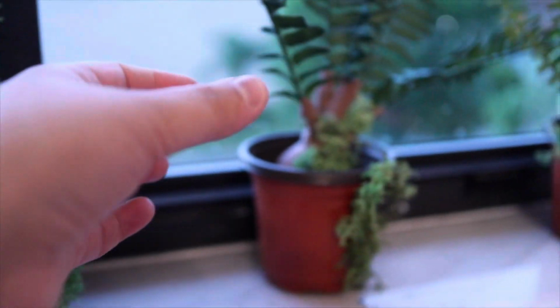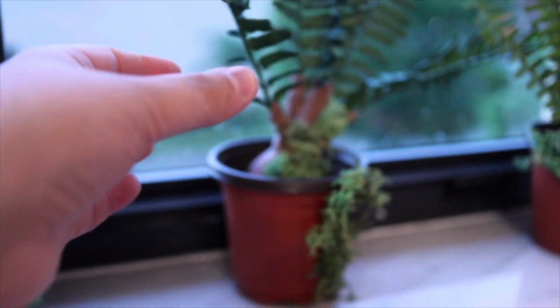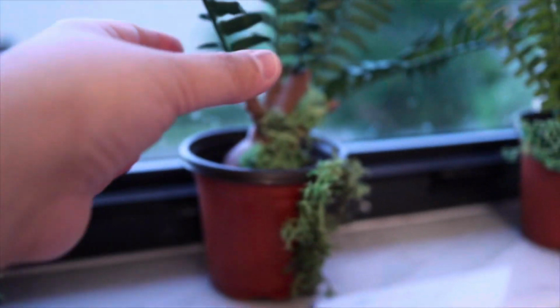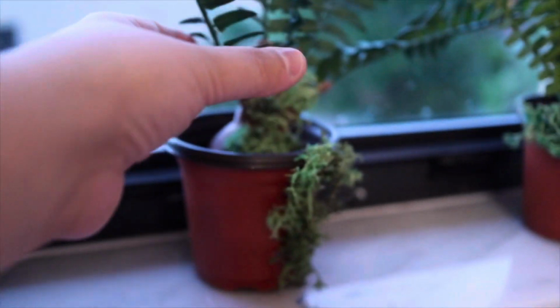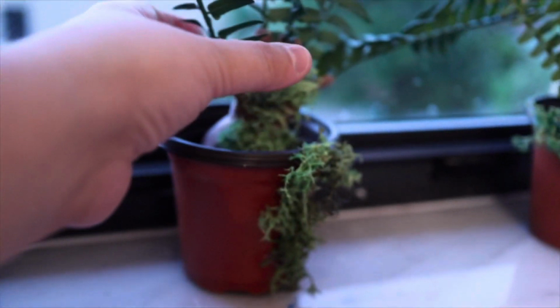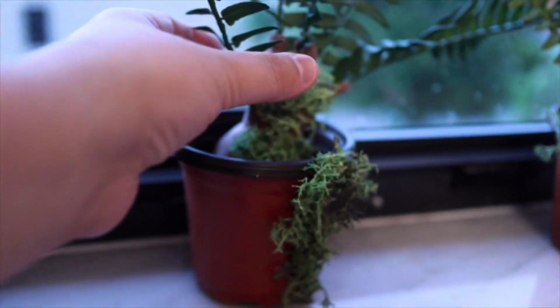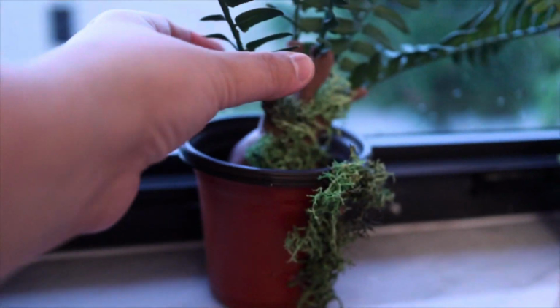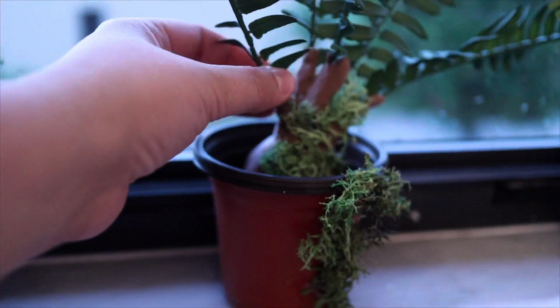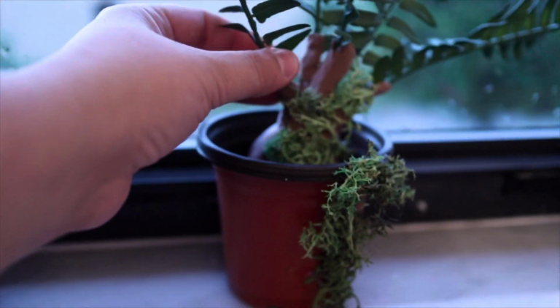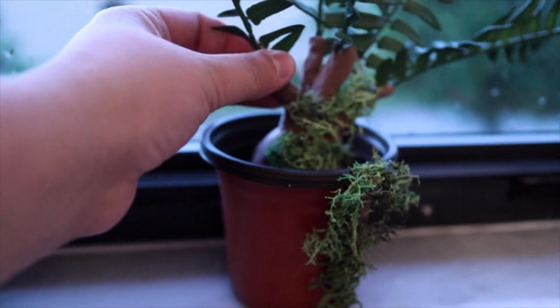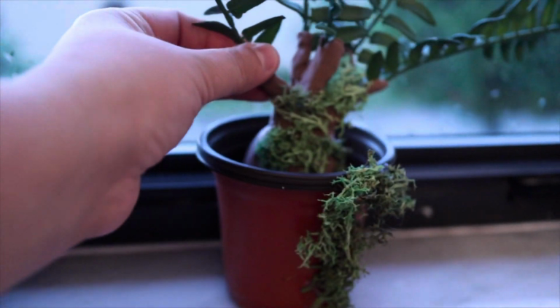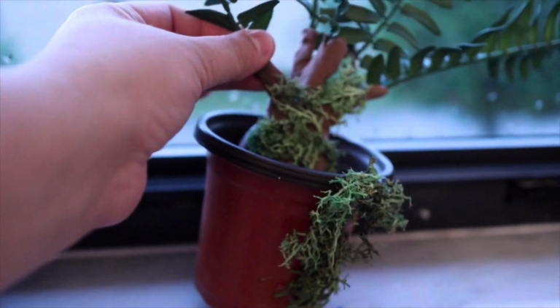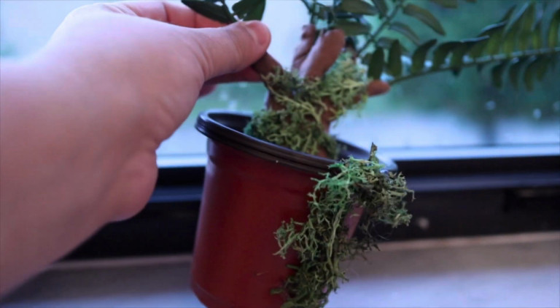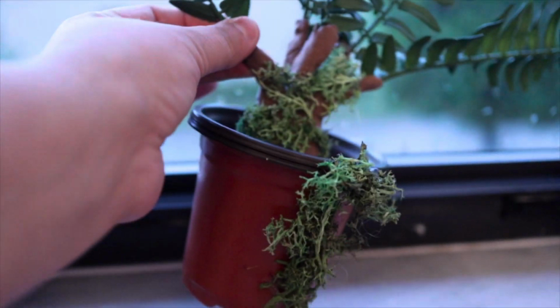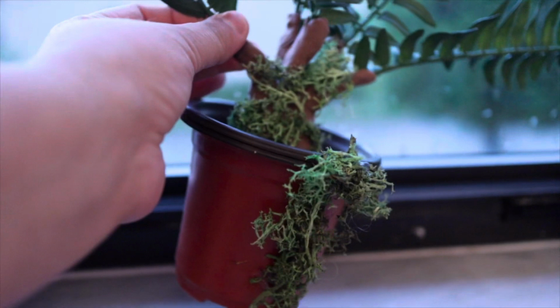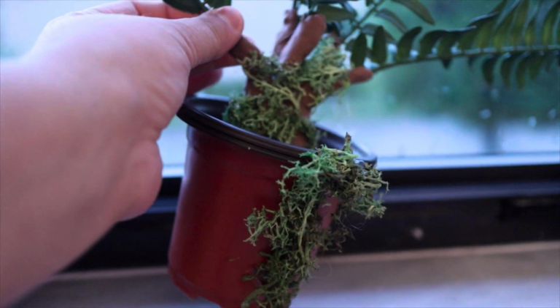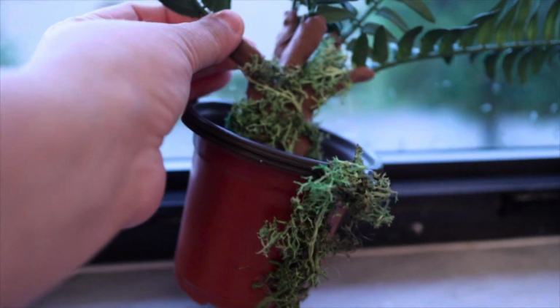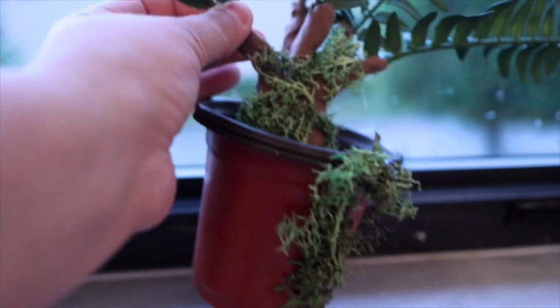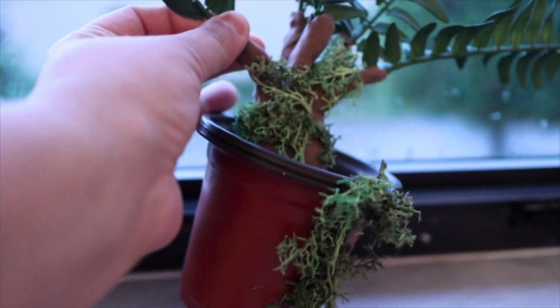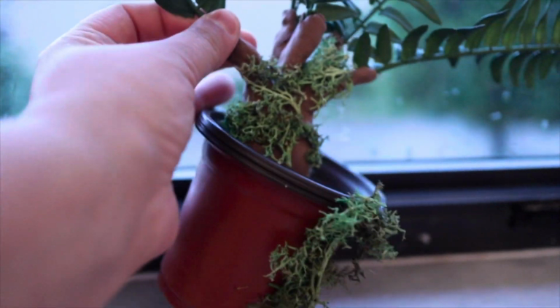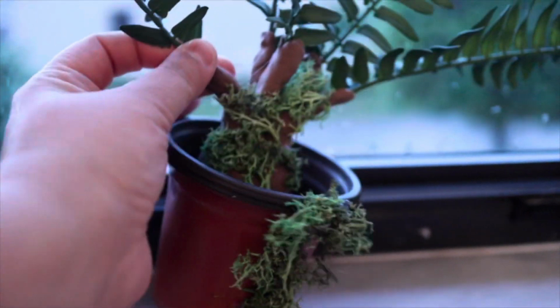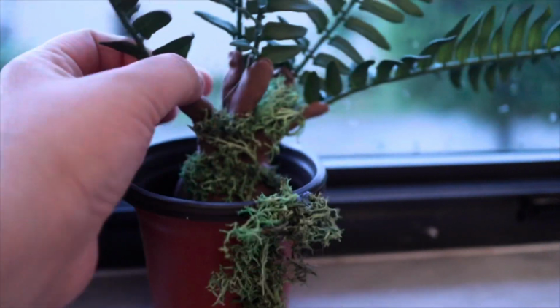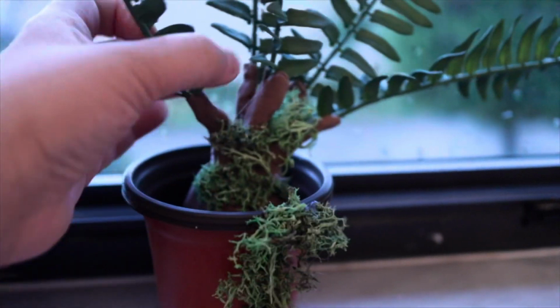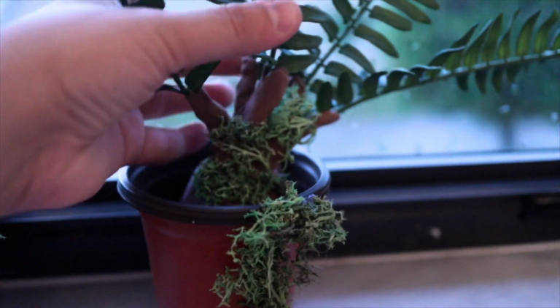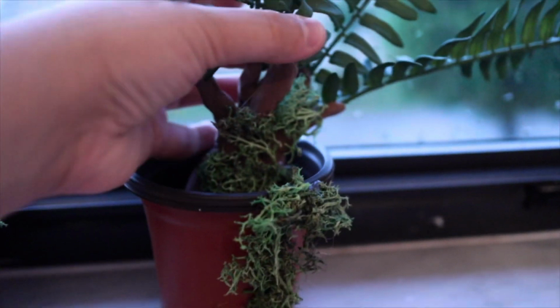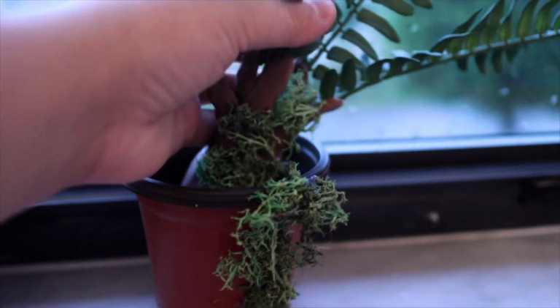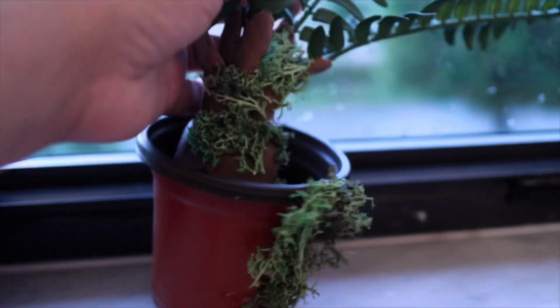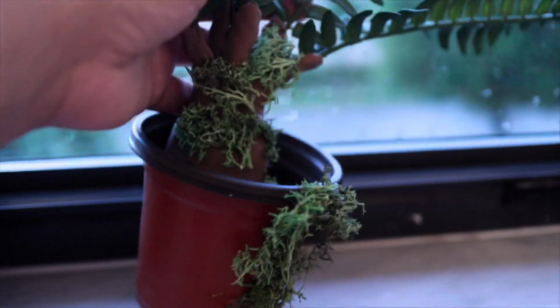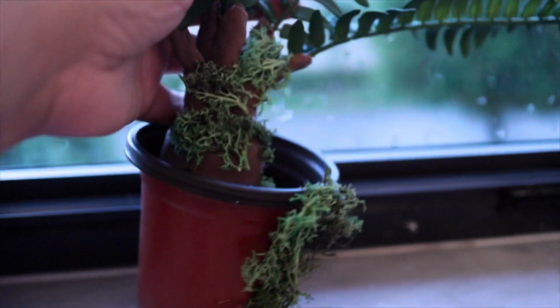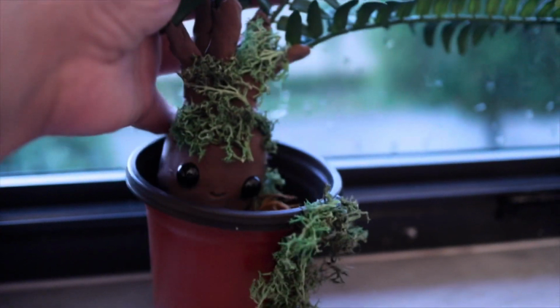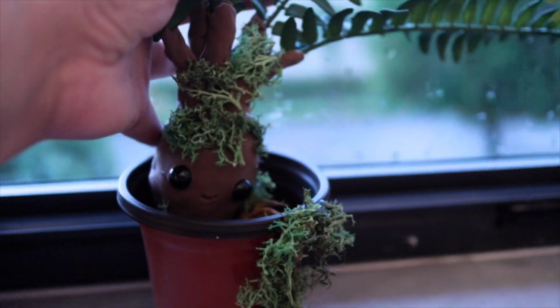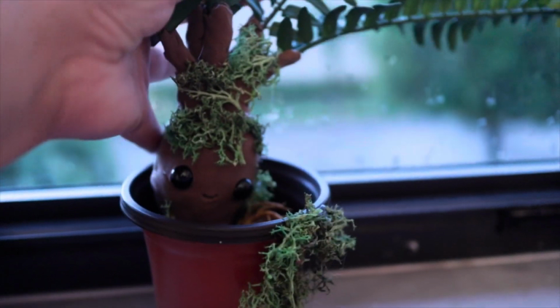Okay guys, let's see if the magic worked — super scary! They're all getting scarier! Get out, I said get out!